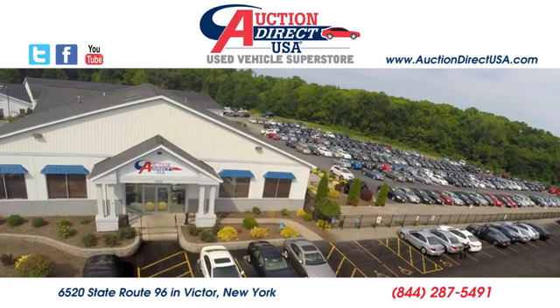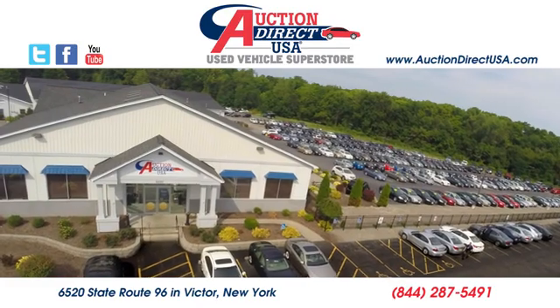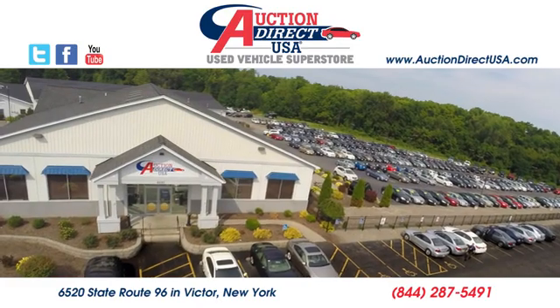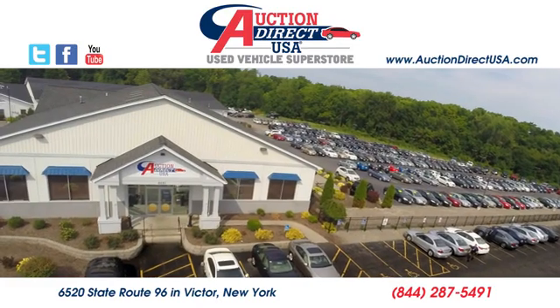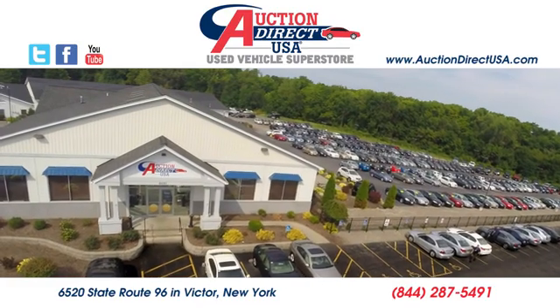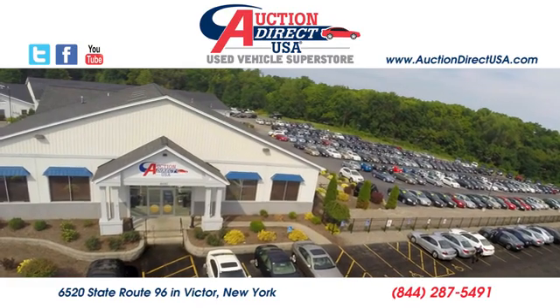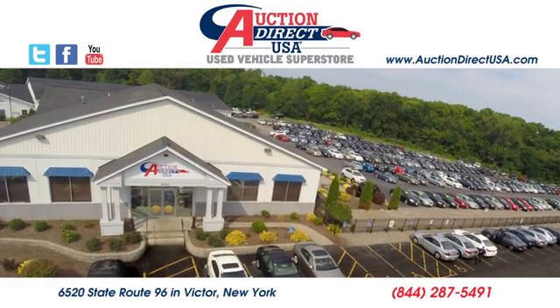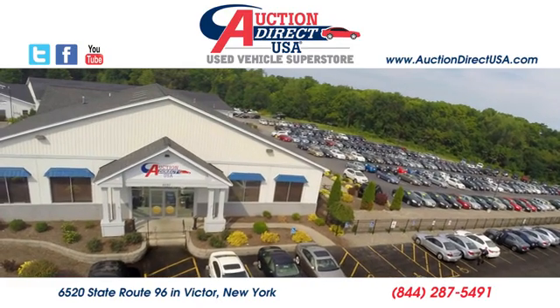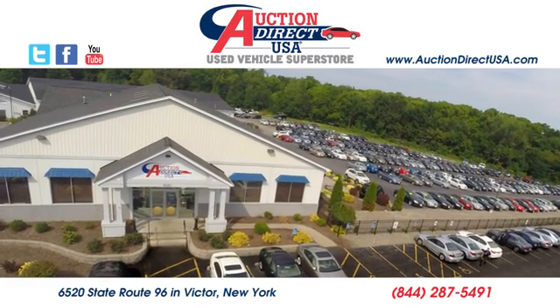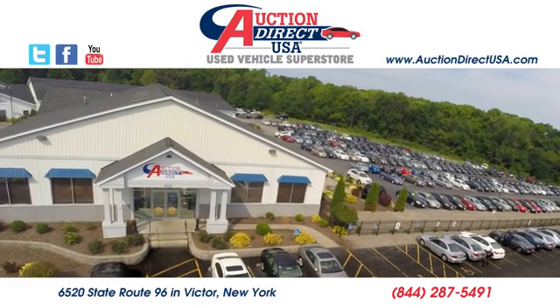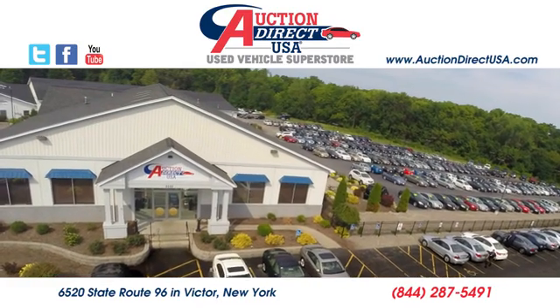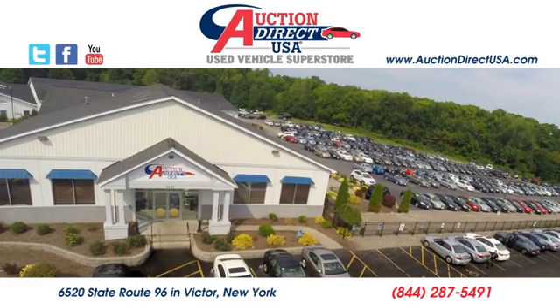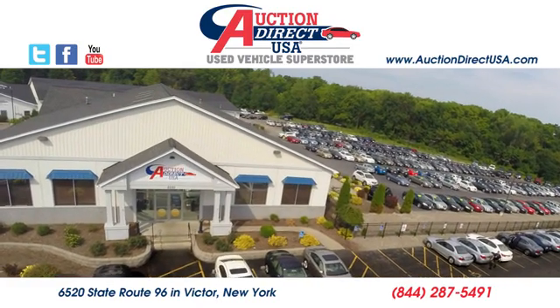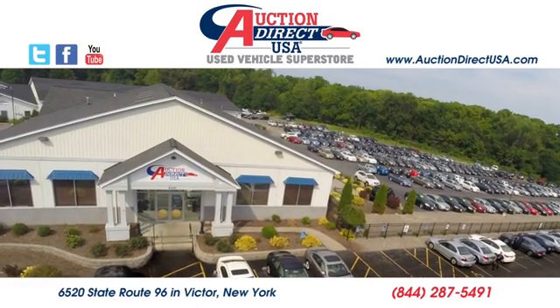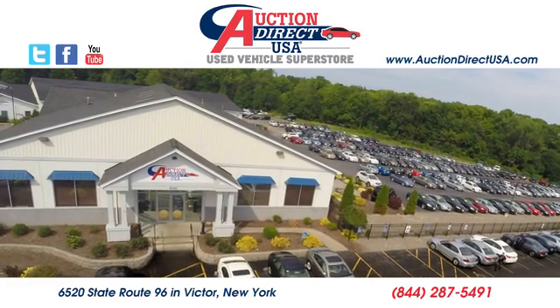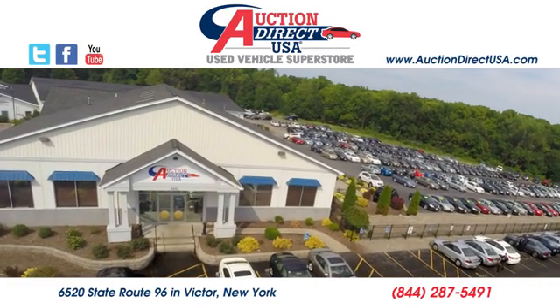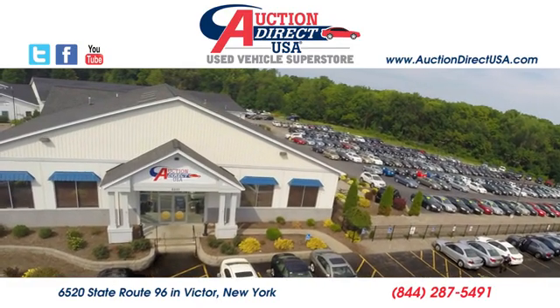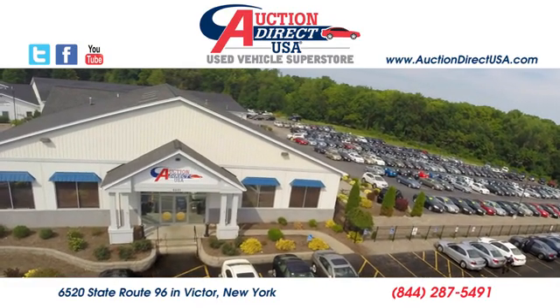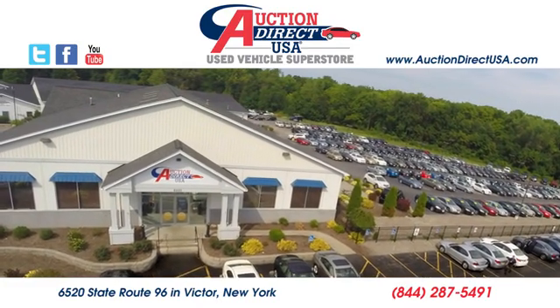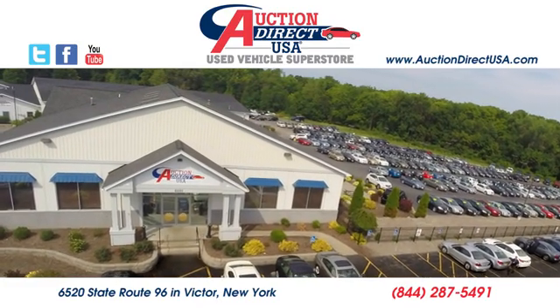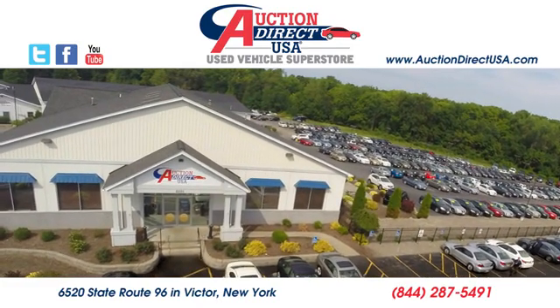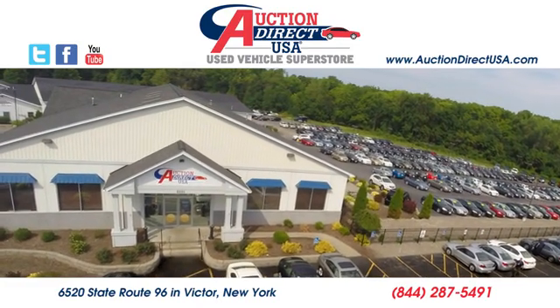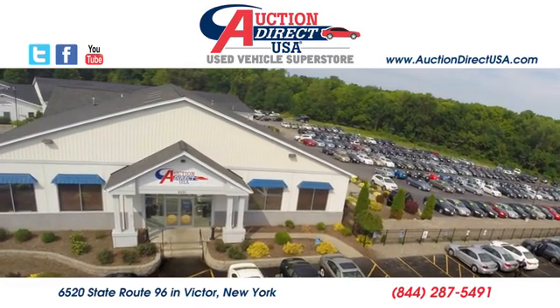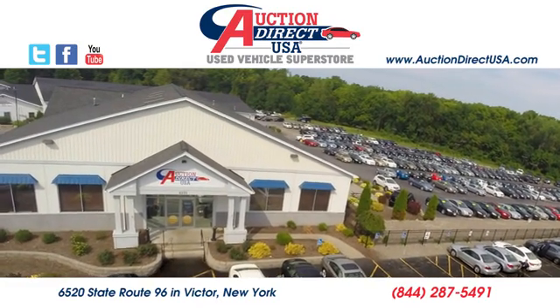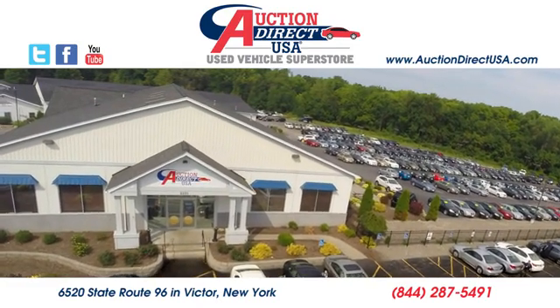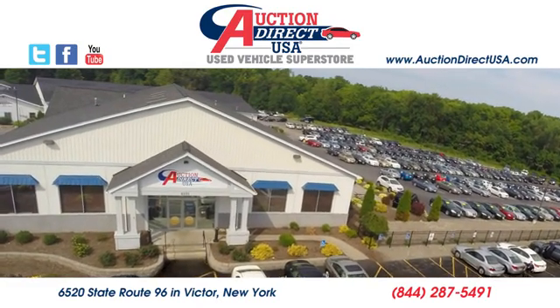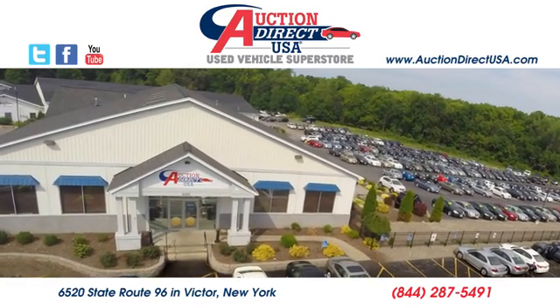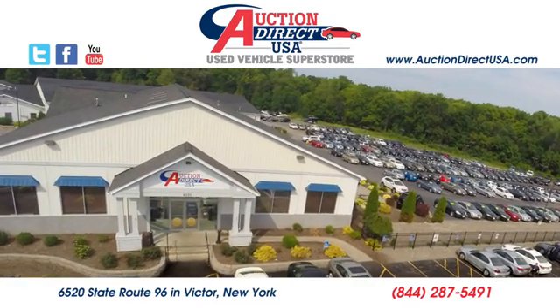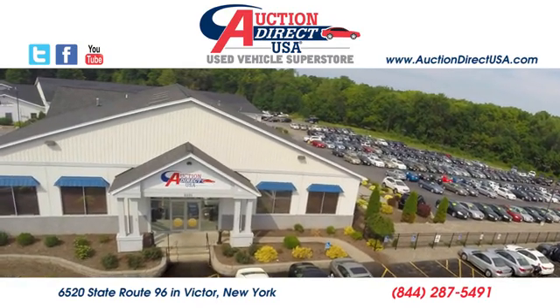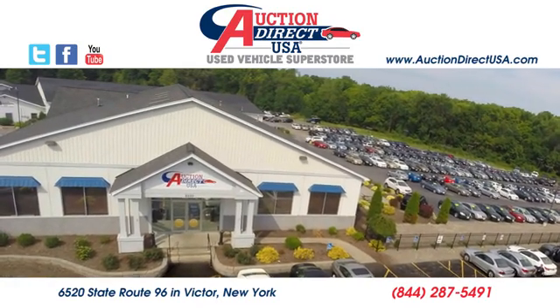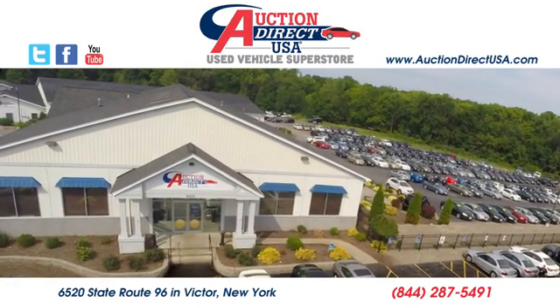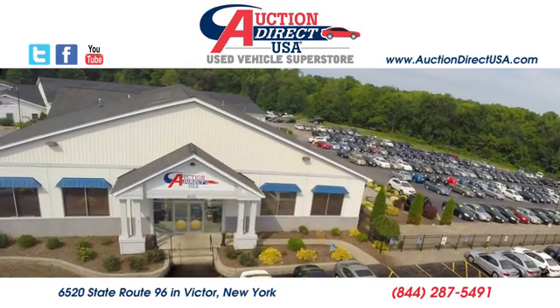Visit today. We're conveniently located at 6520 State Route 96 in Victor, New York.